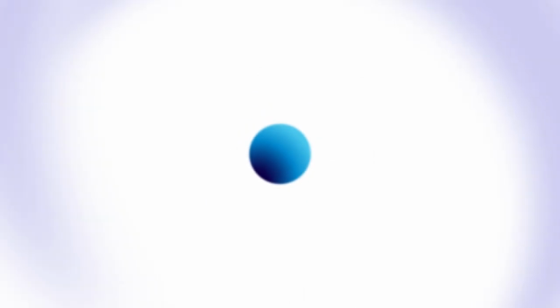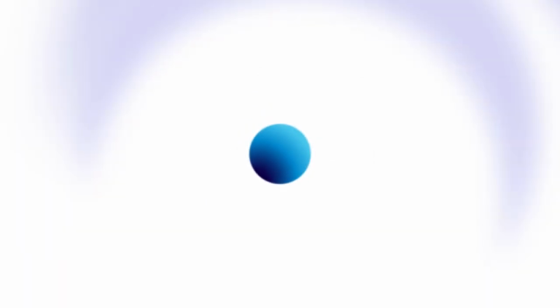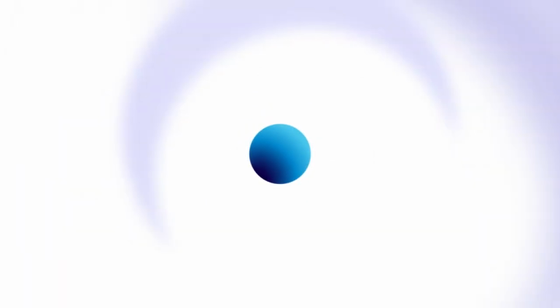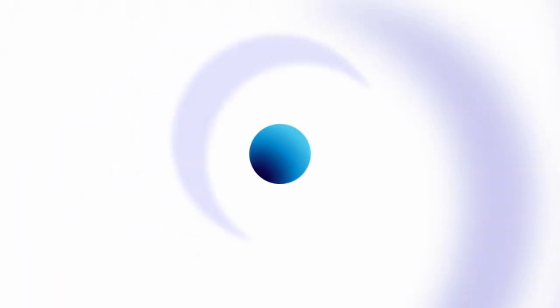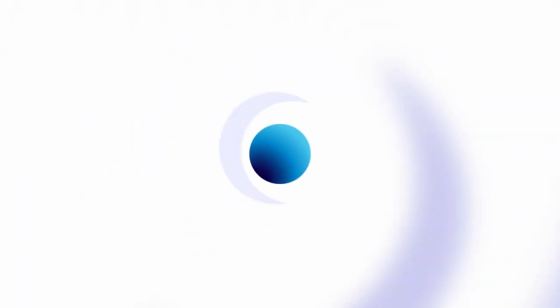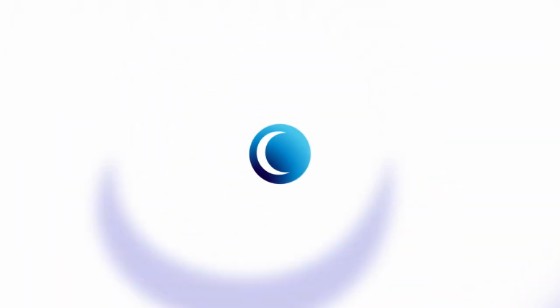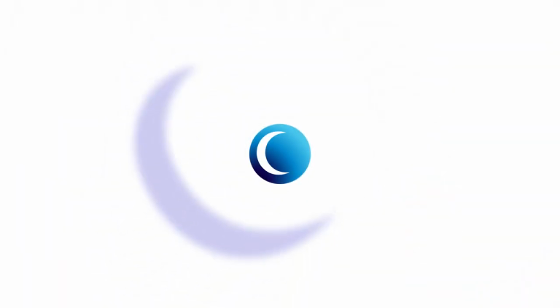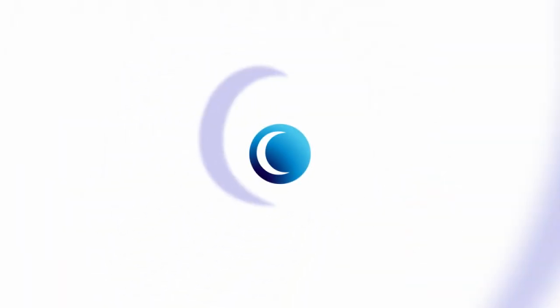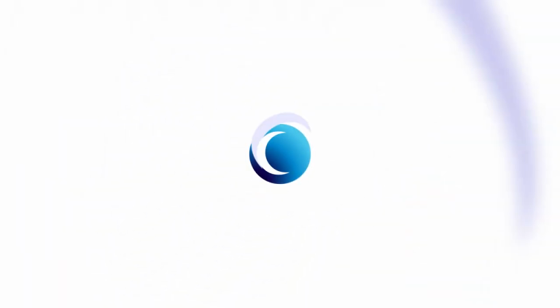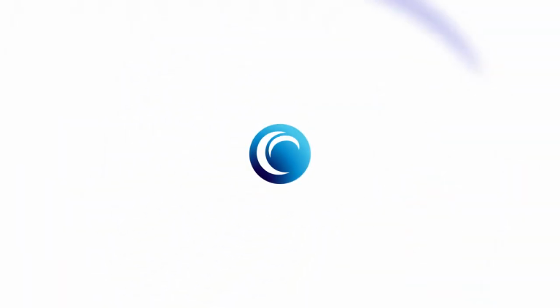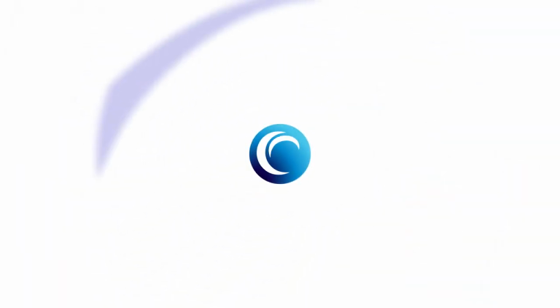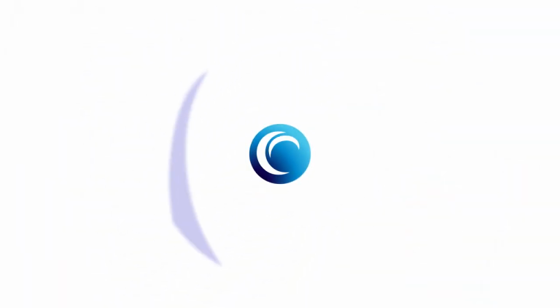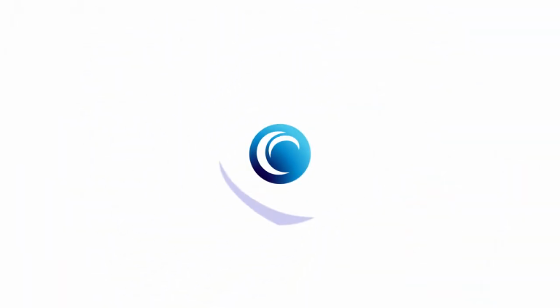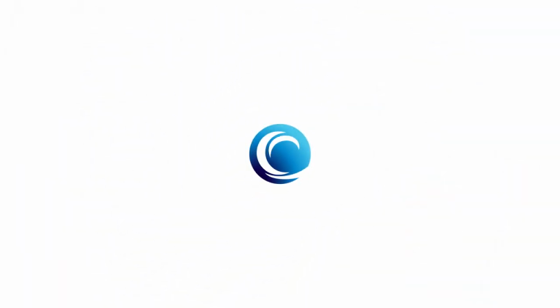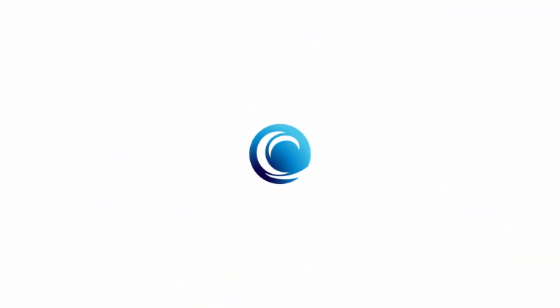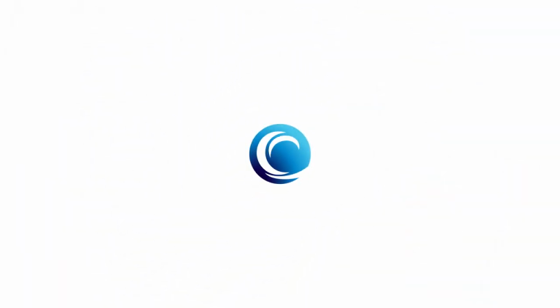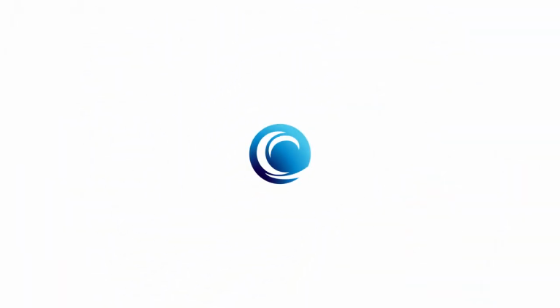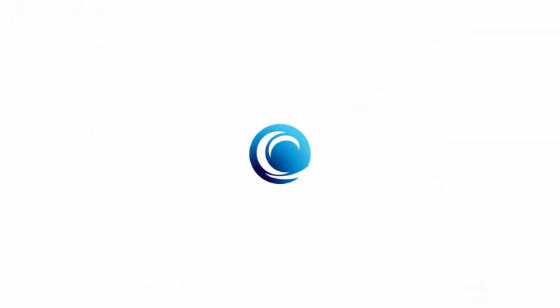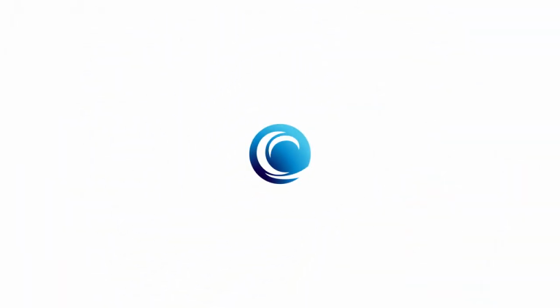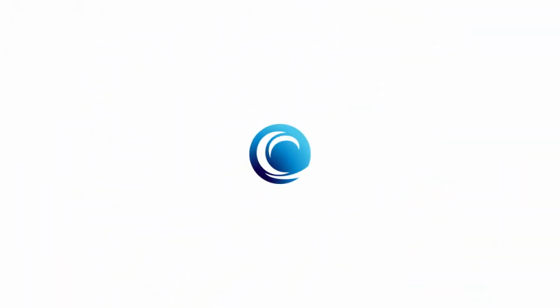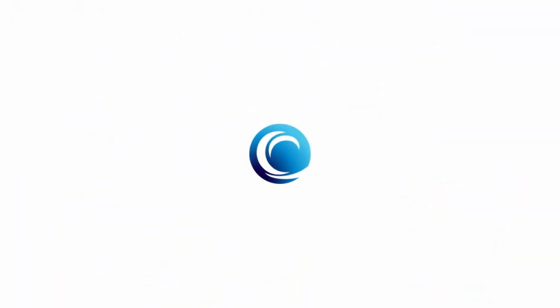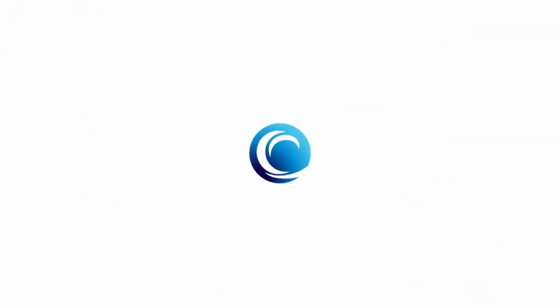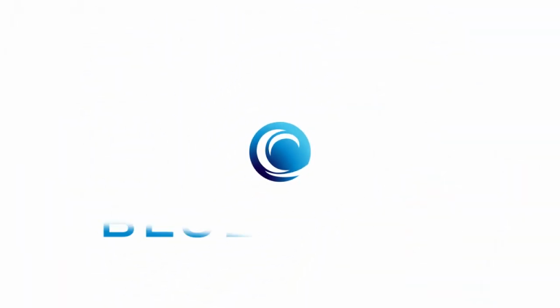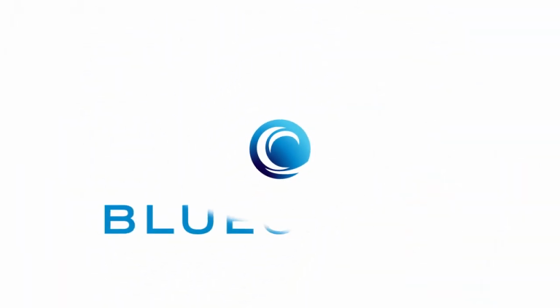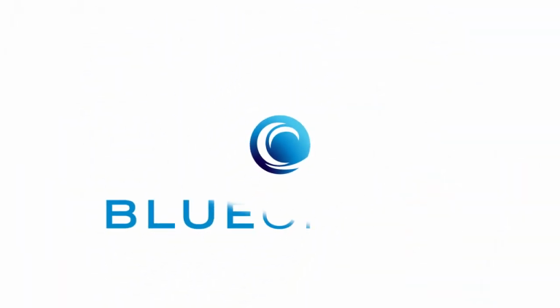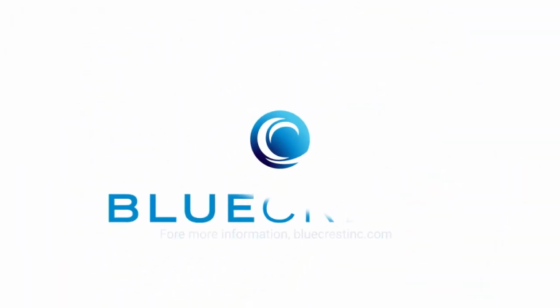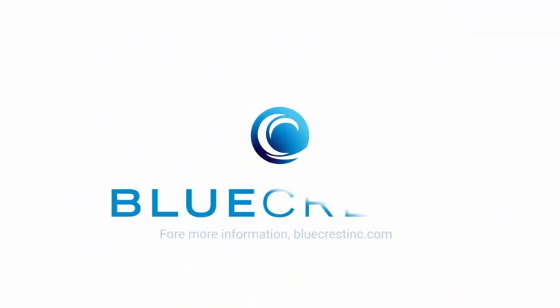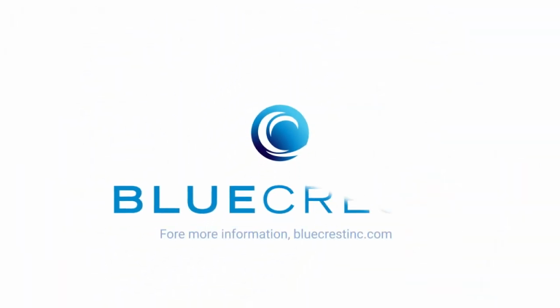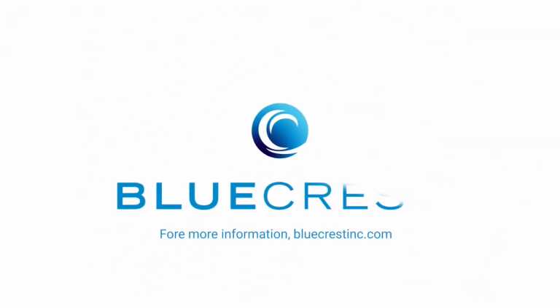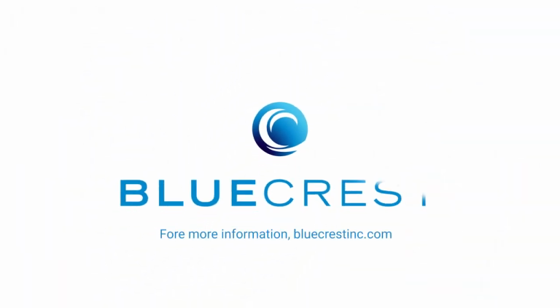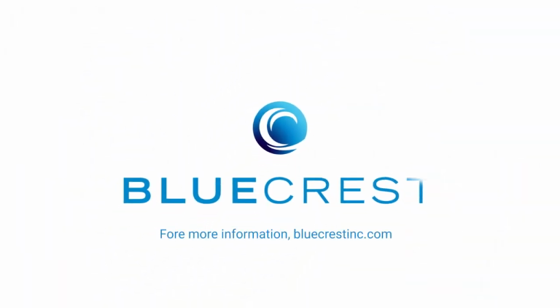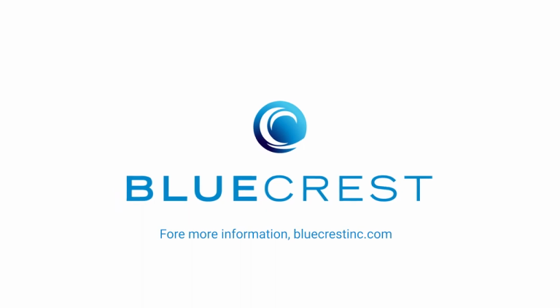For more information, visit us online at BlueCrestInc.com.